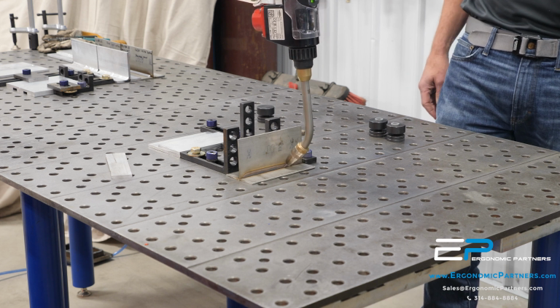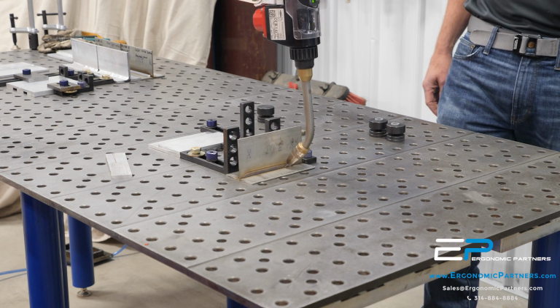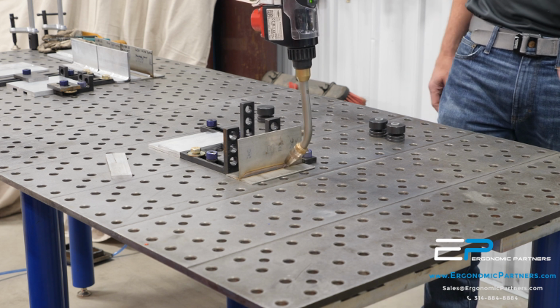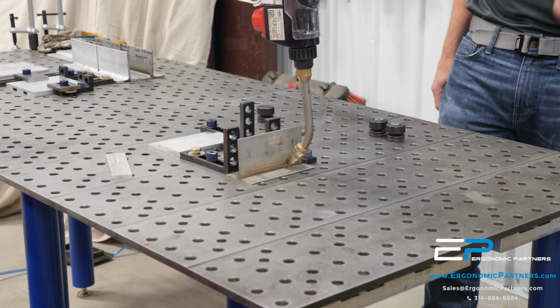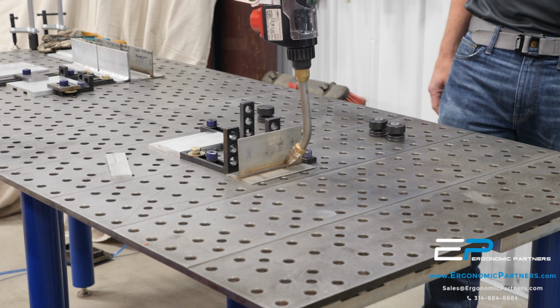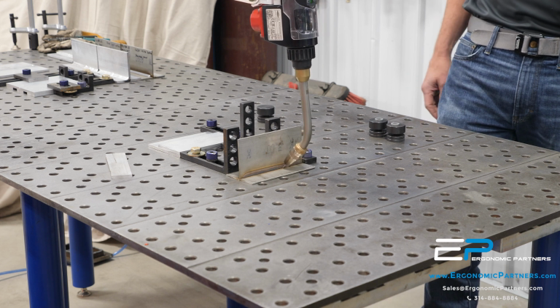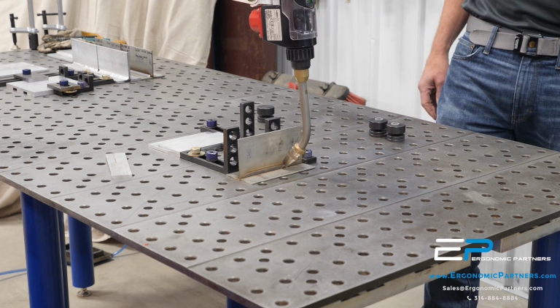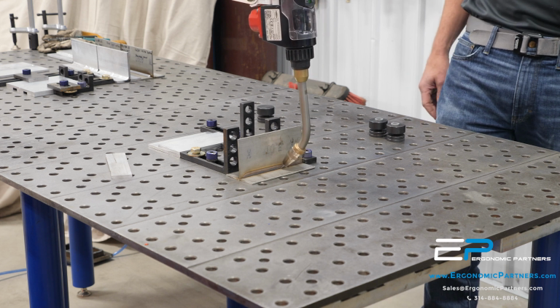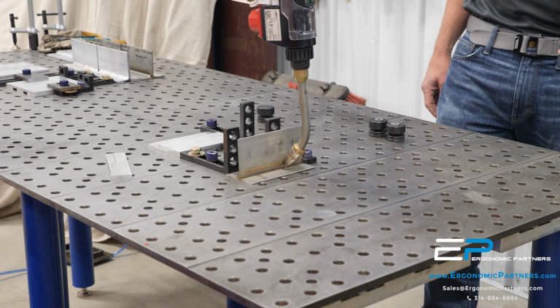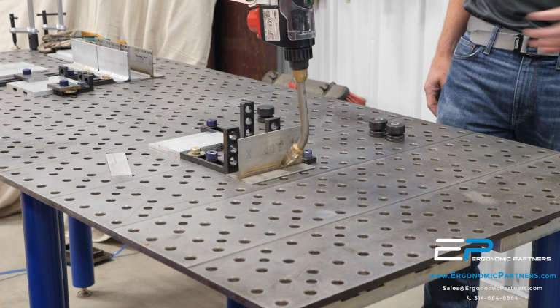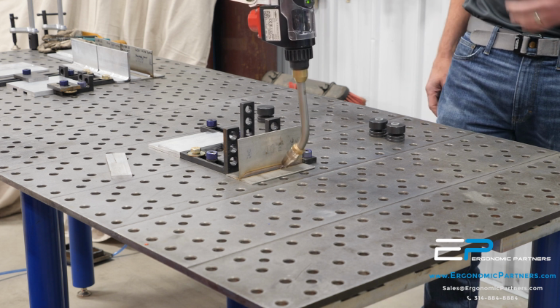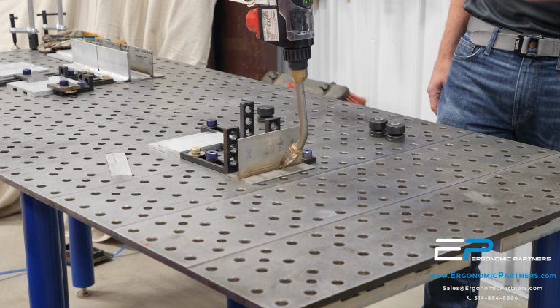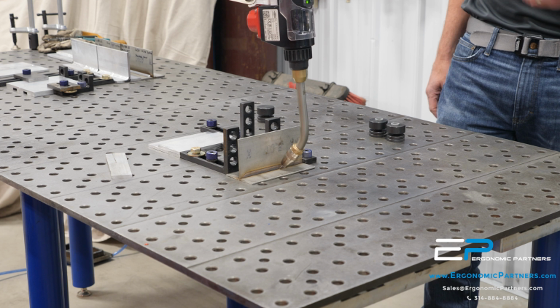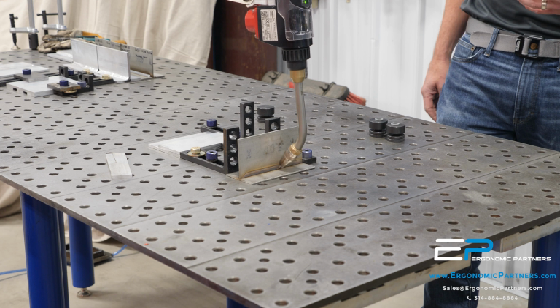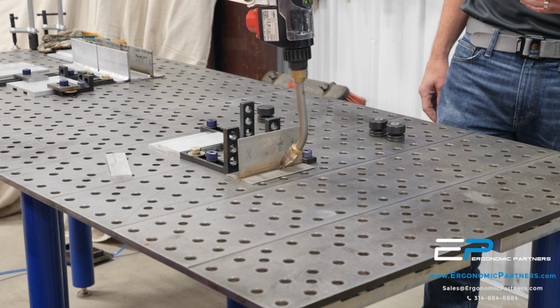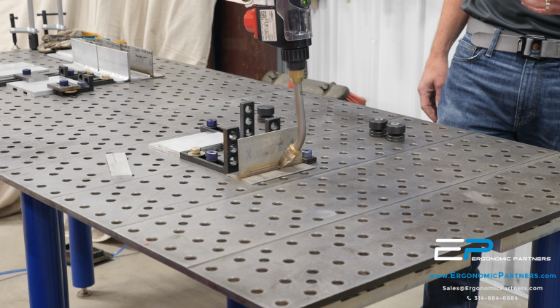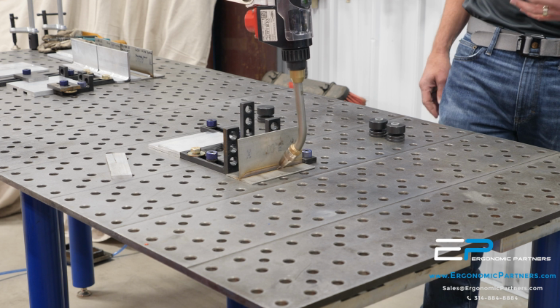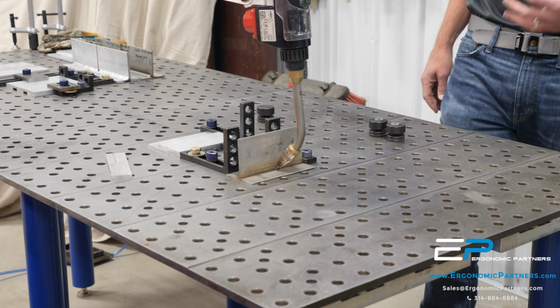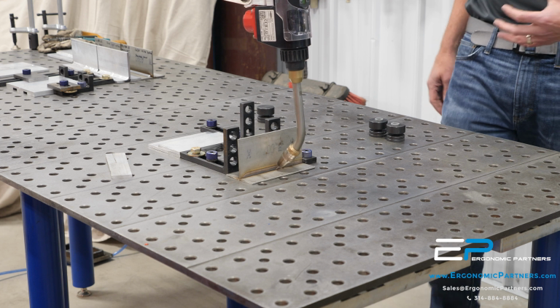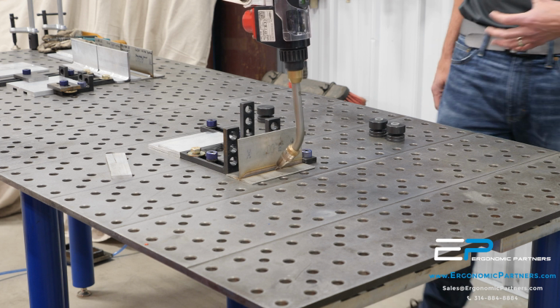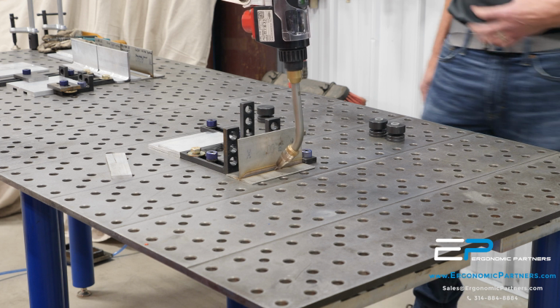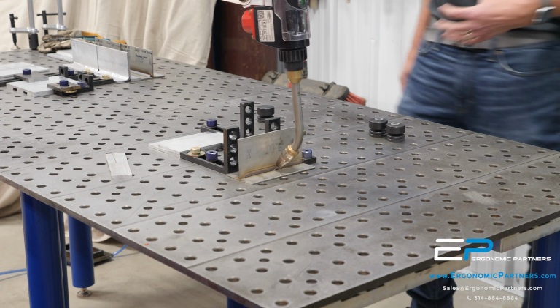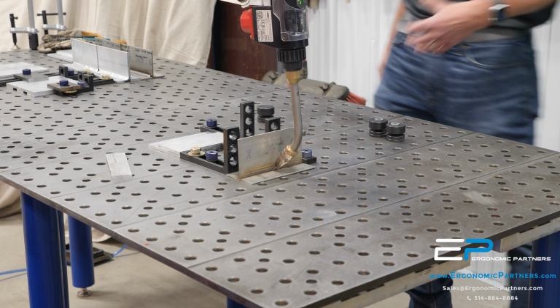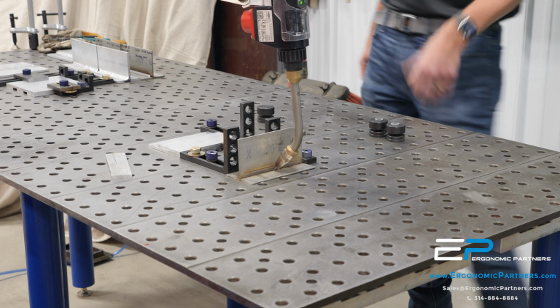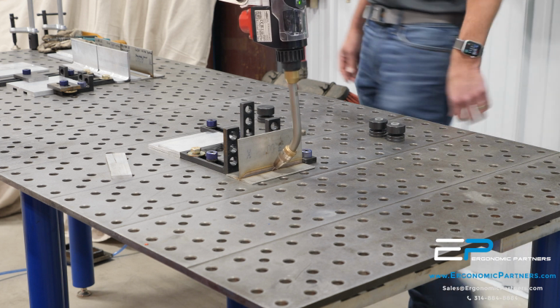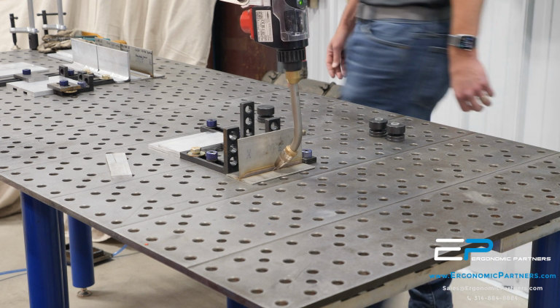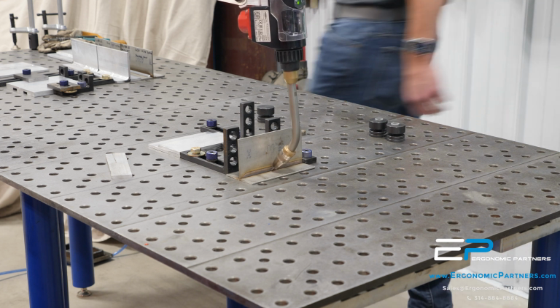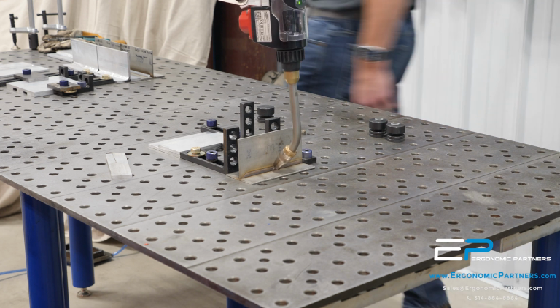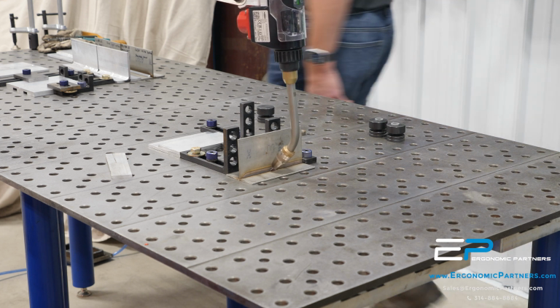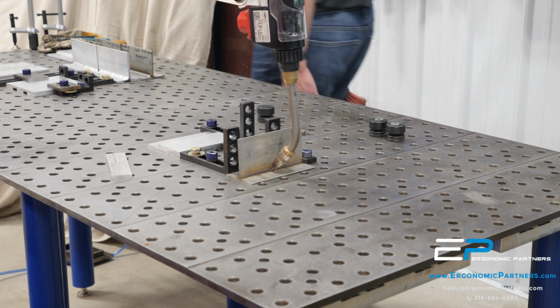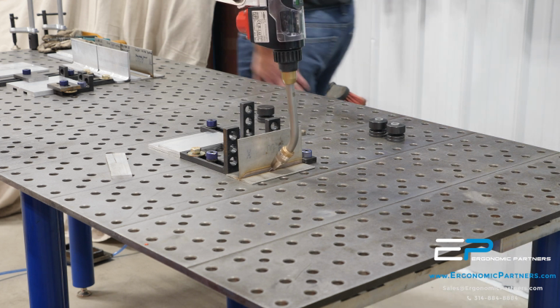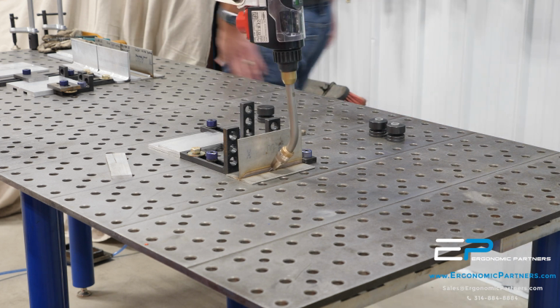Now I'm going to get out of here, get my face shield for the weld, and we're going to go ahead and actually weld this part.